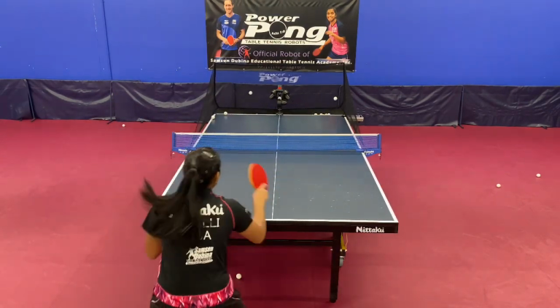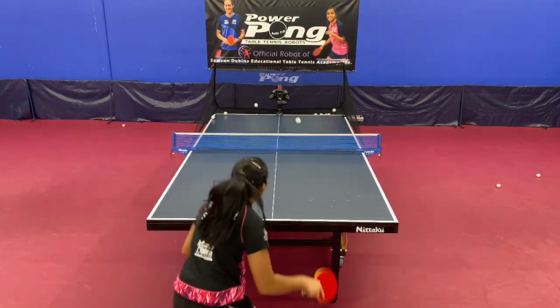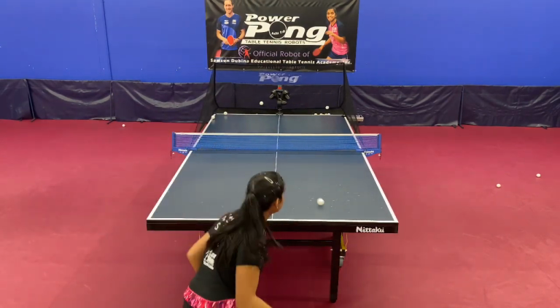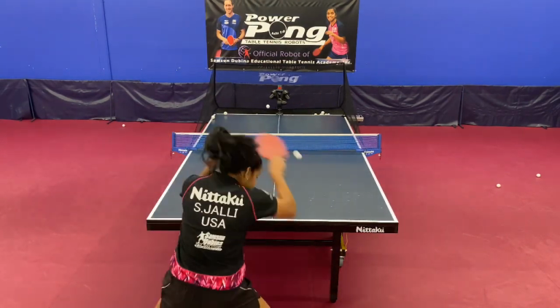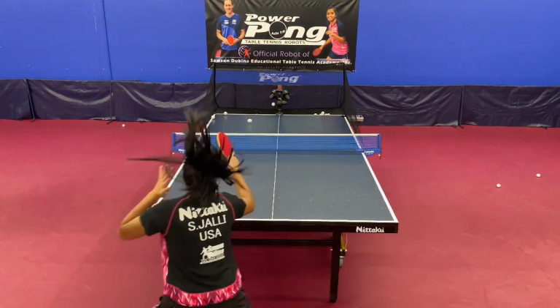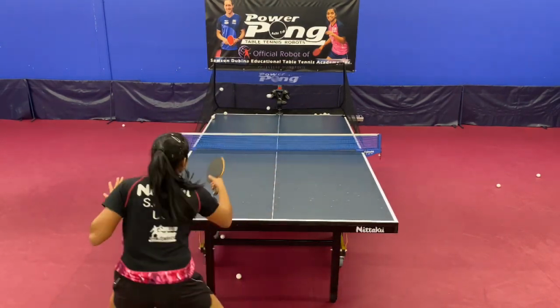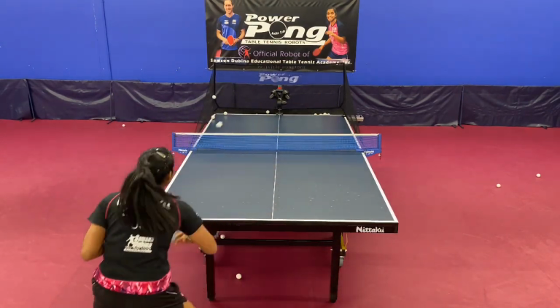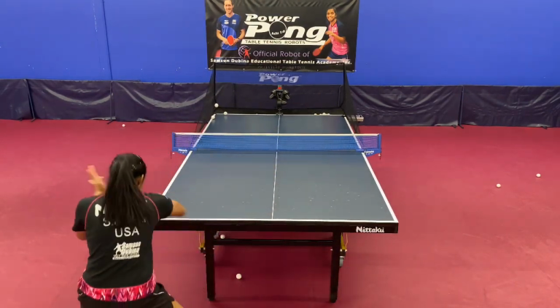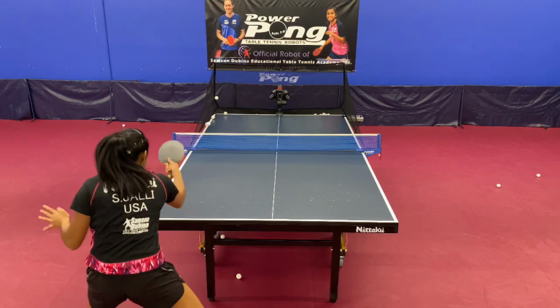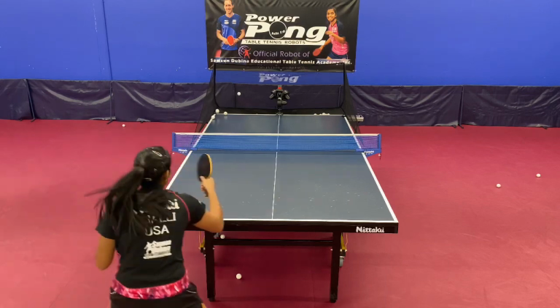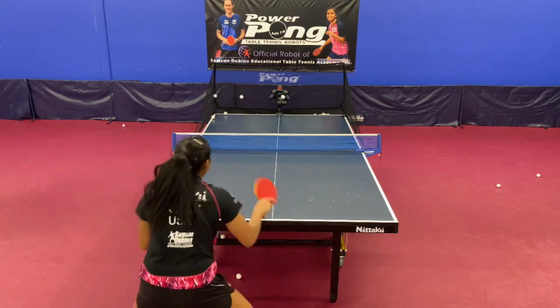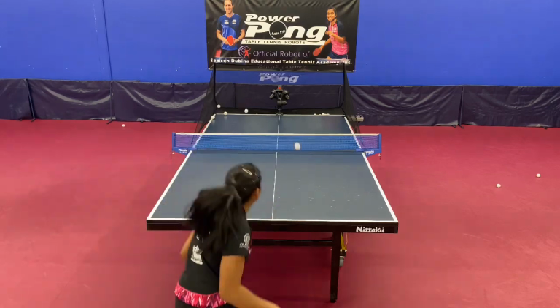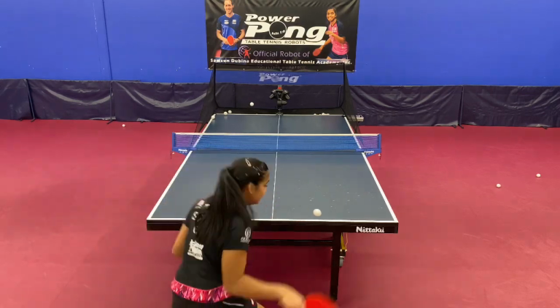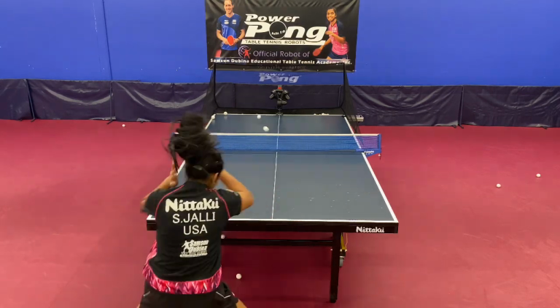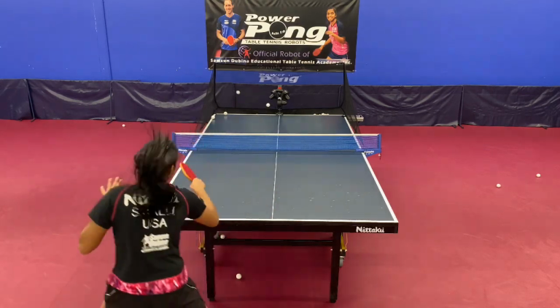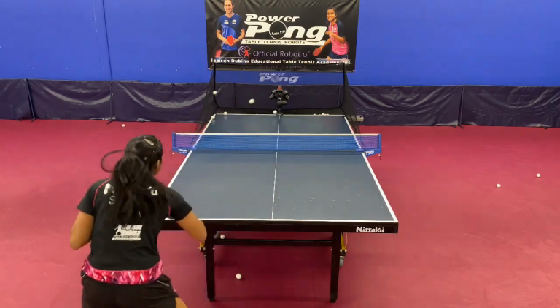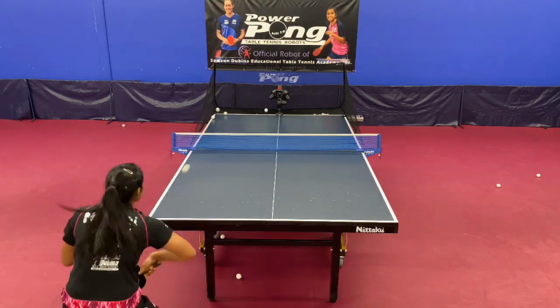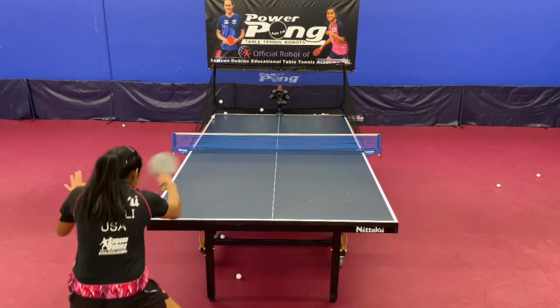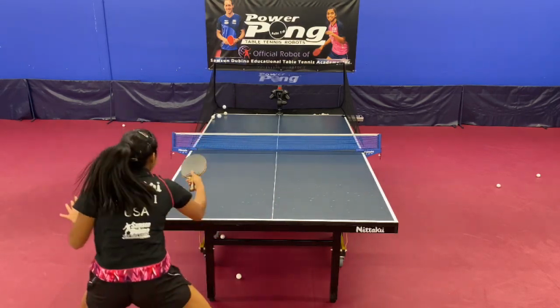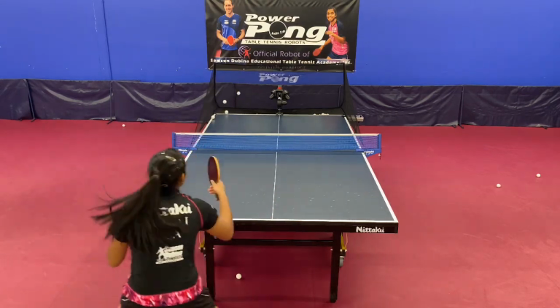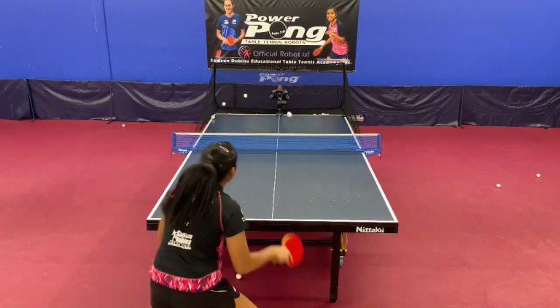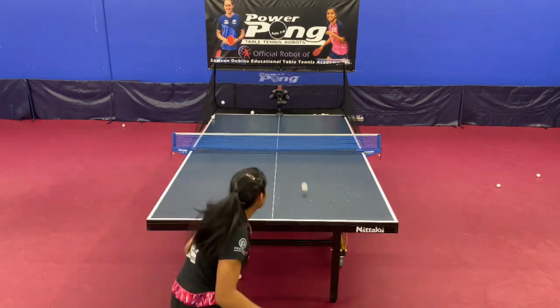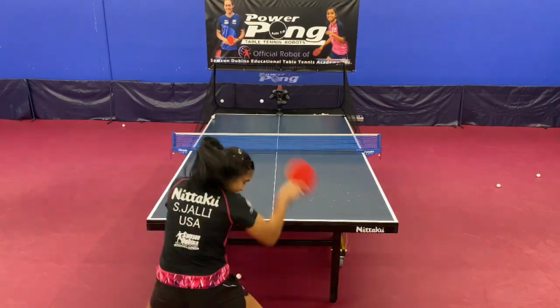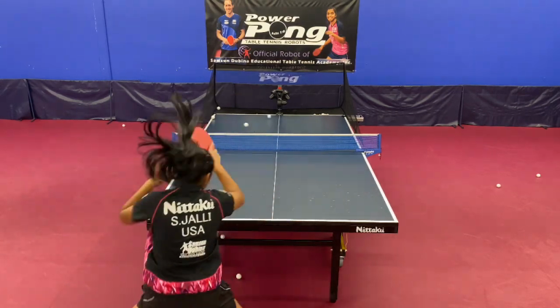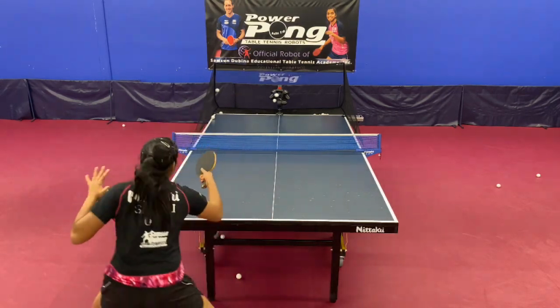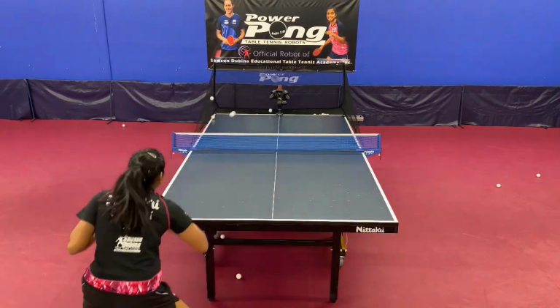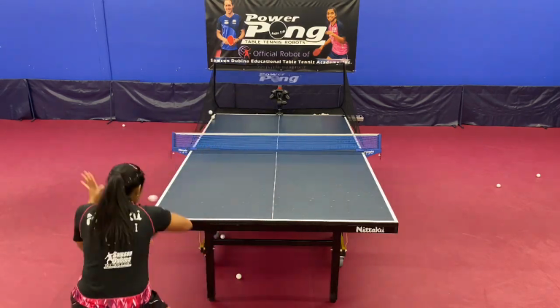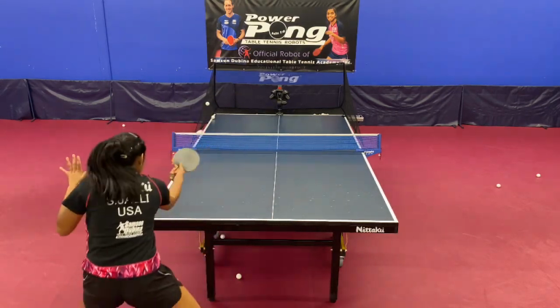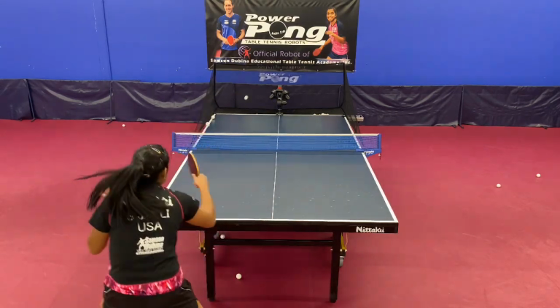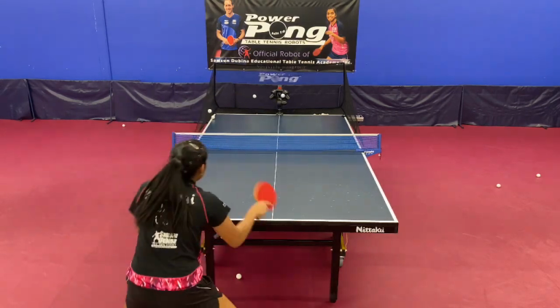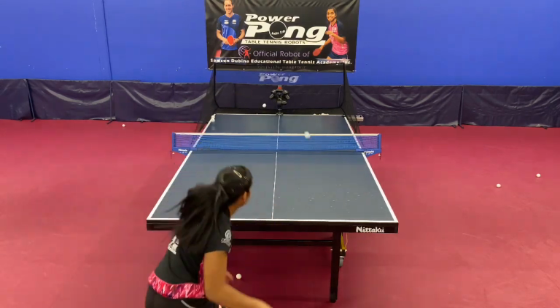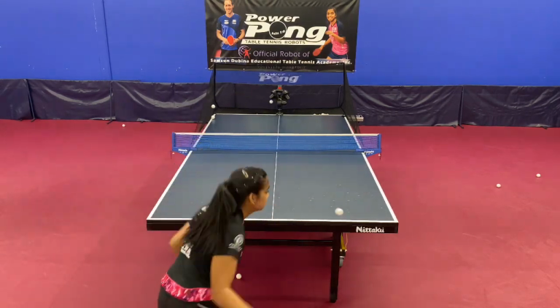Drill number three is one of the most basic footwork drills. It's one ball to the forehand and one ball to the backhand.